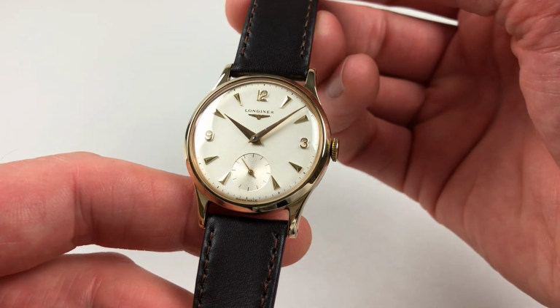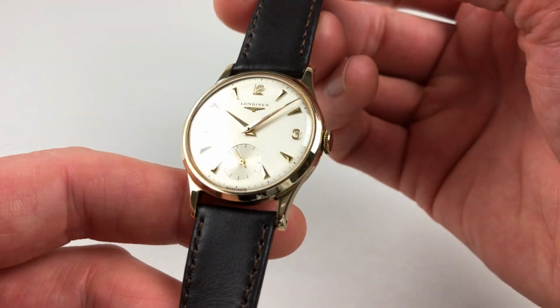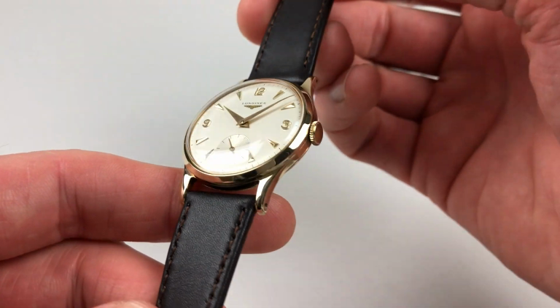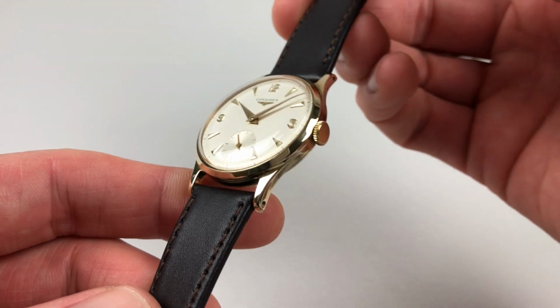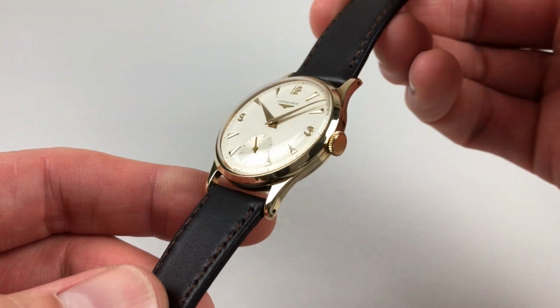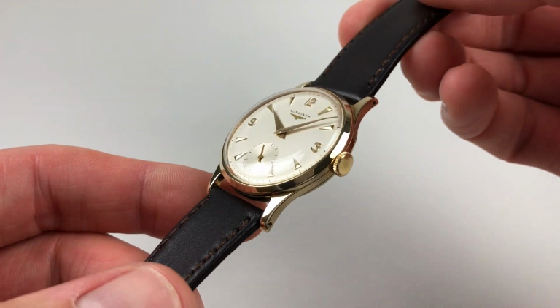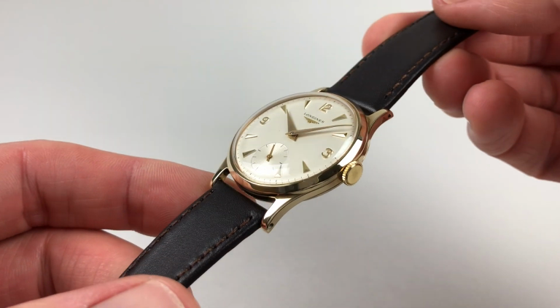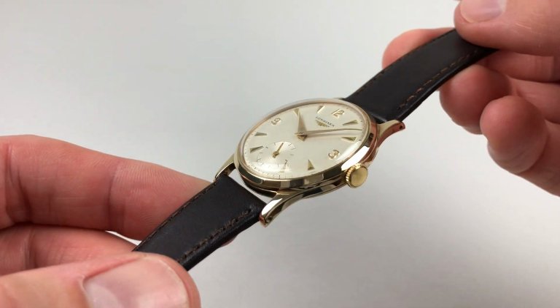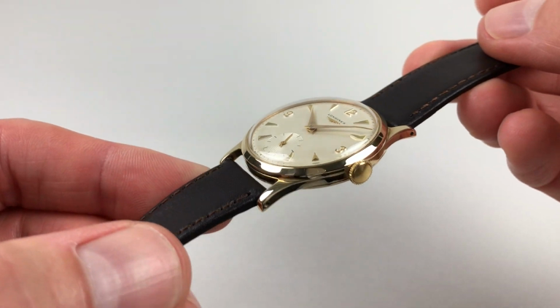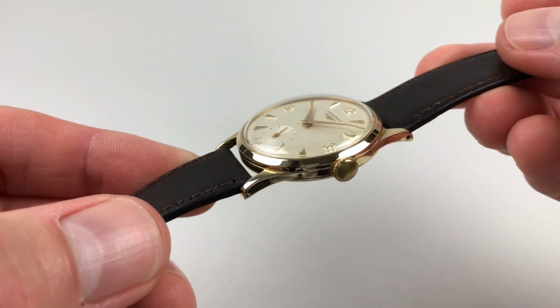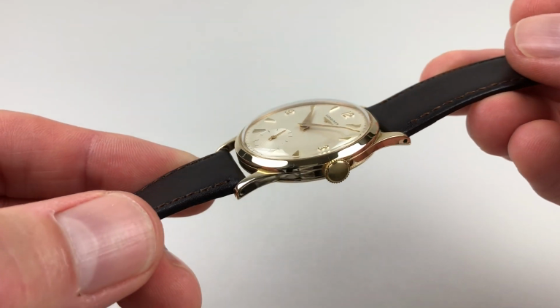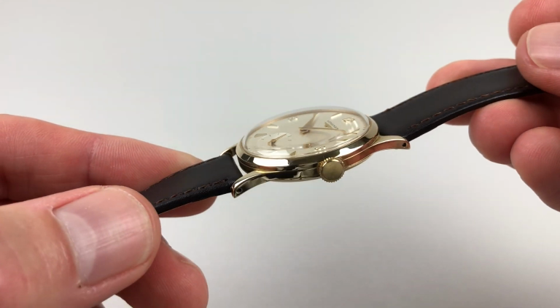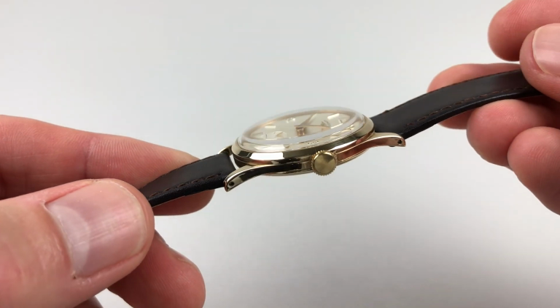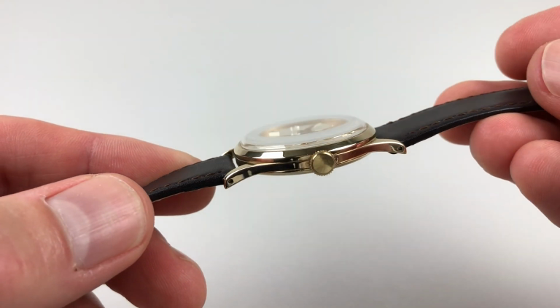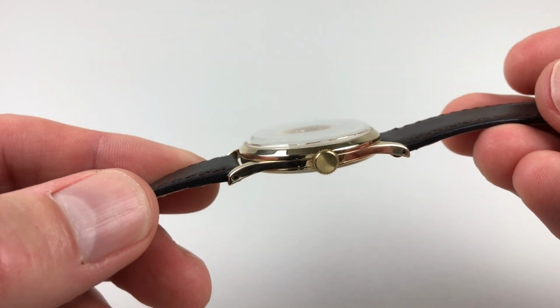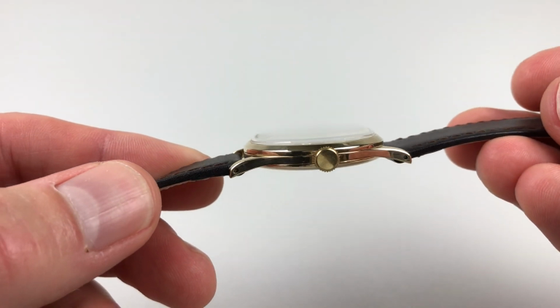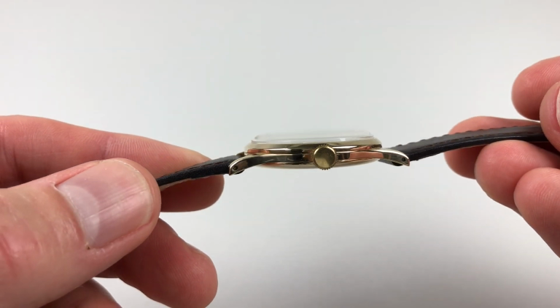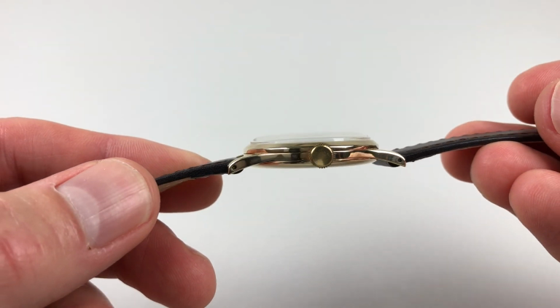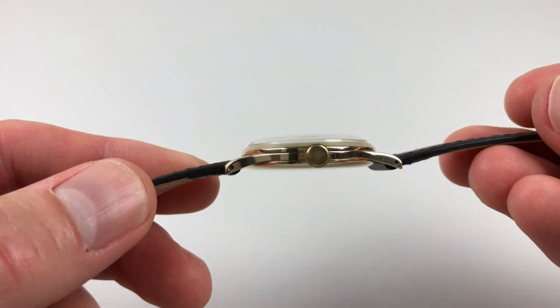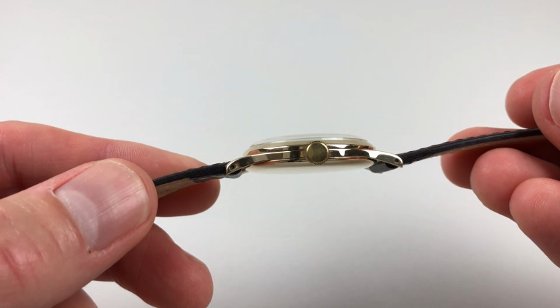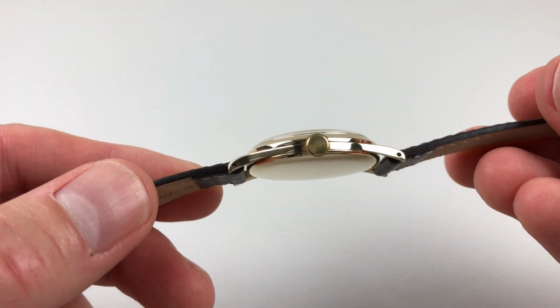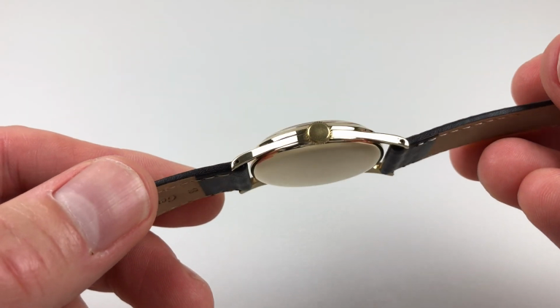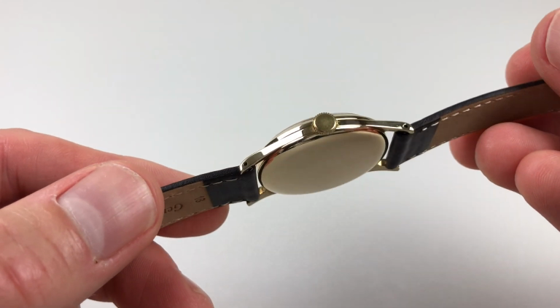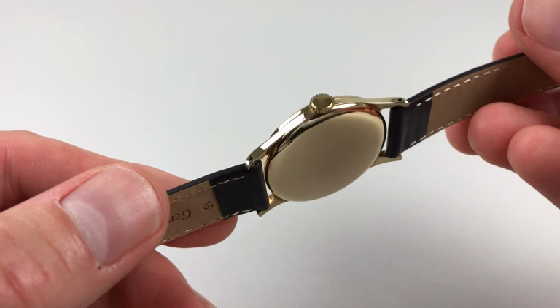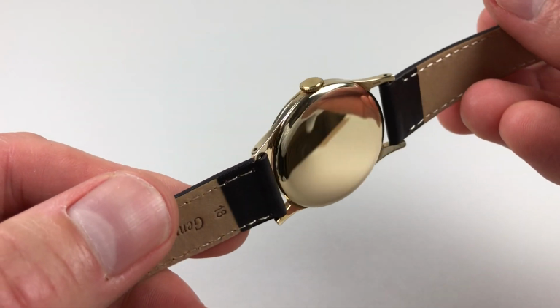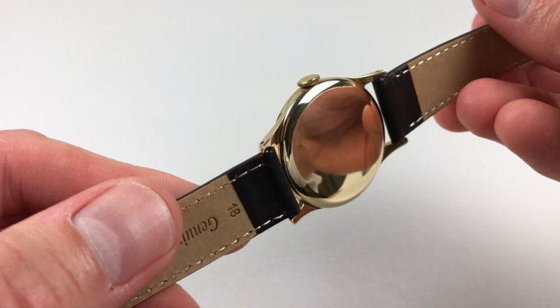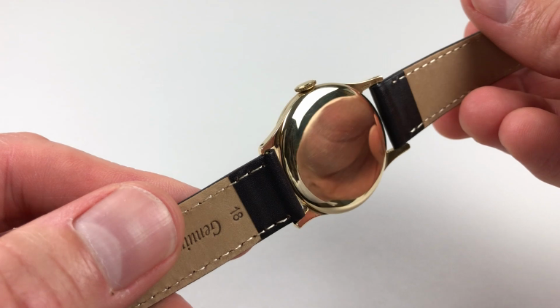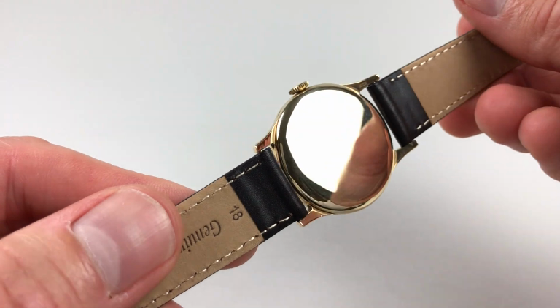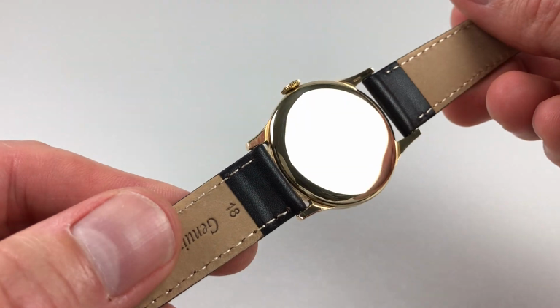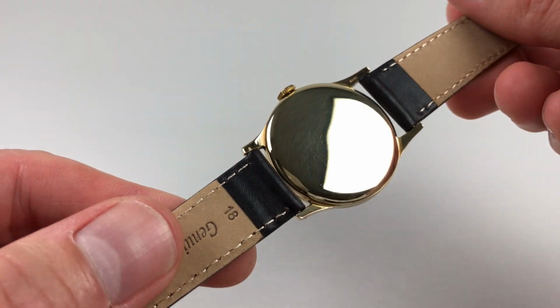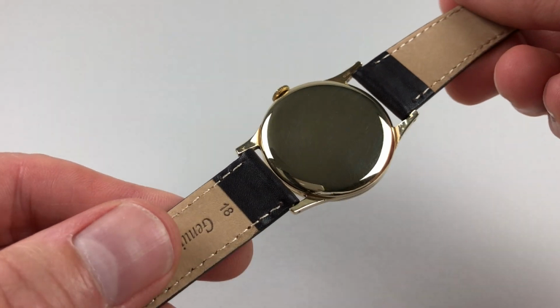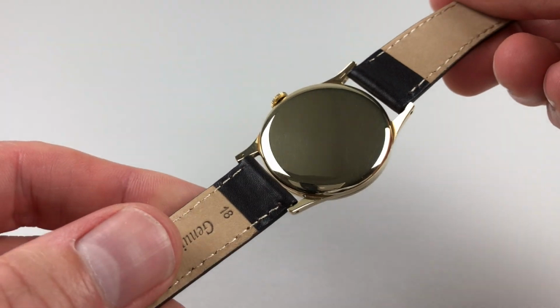The 9 karat yellow gold case has a chamfered bezel, there are down-turned lugs, and a plain snap-on case back.